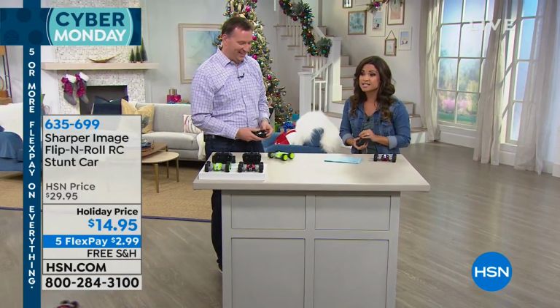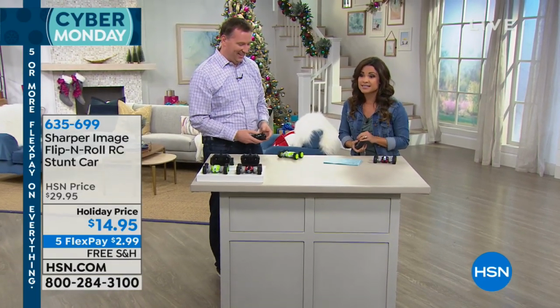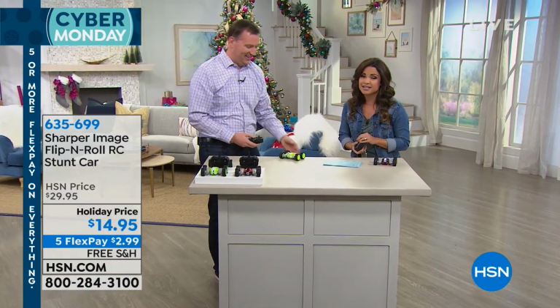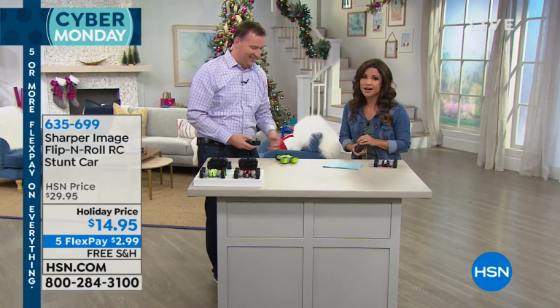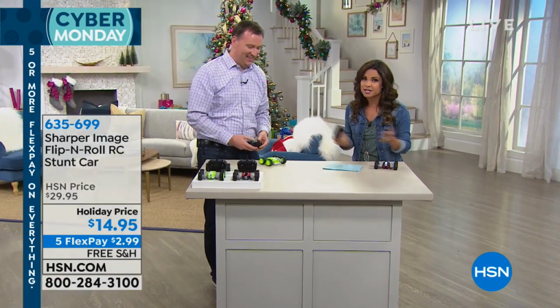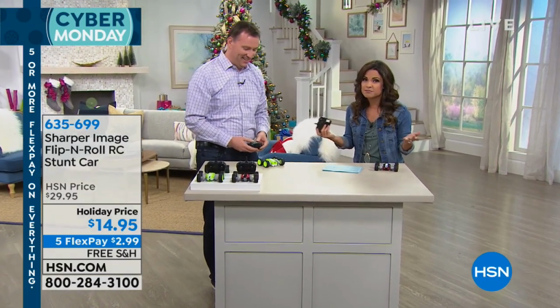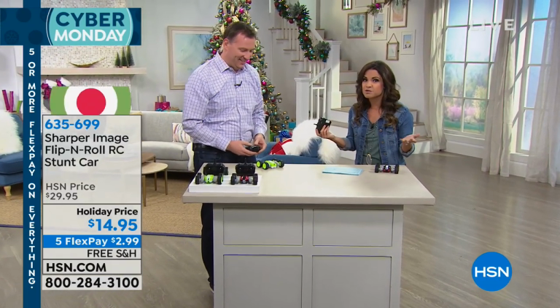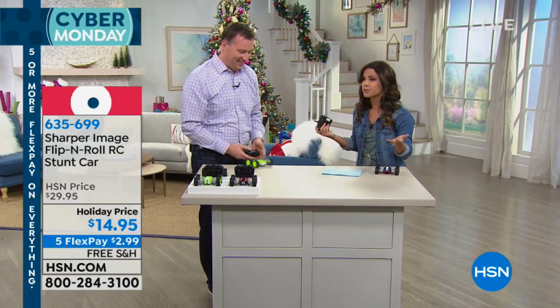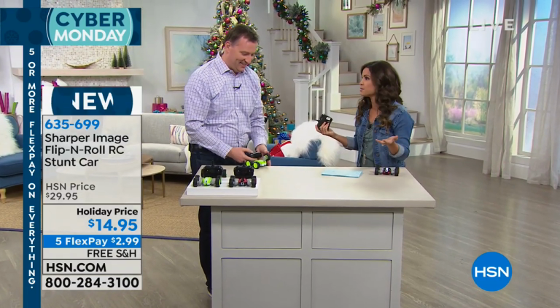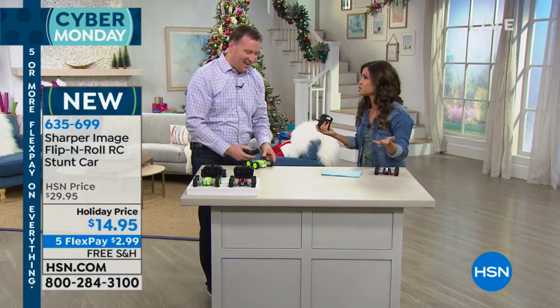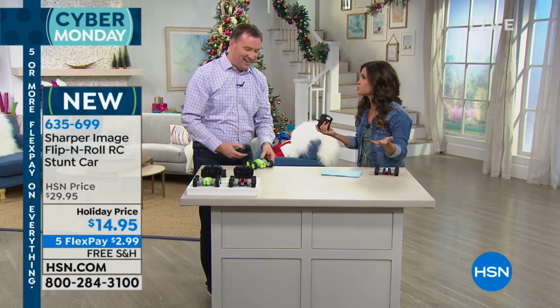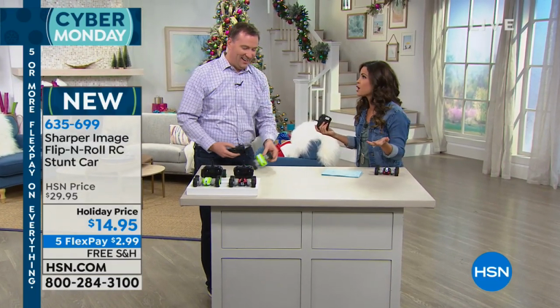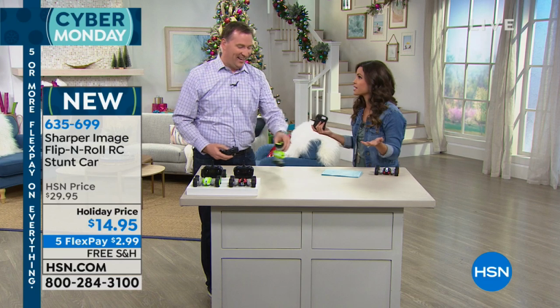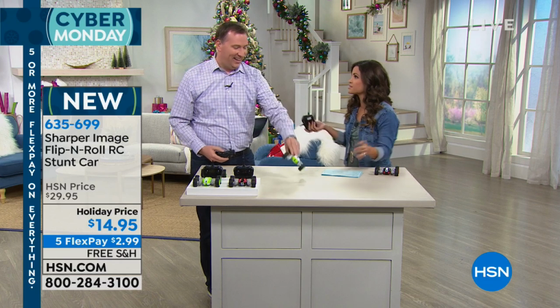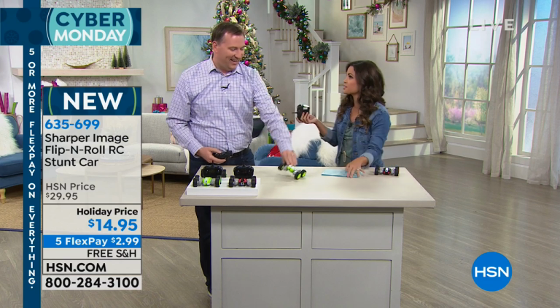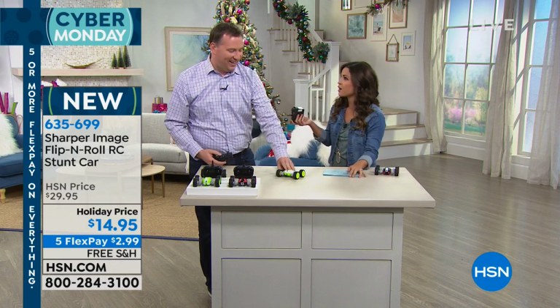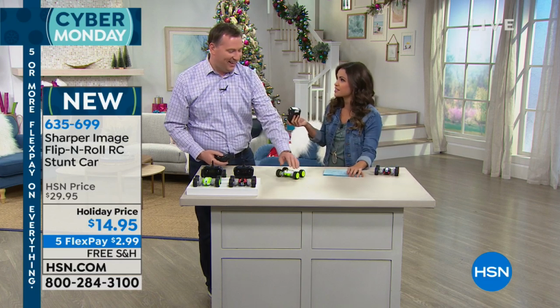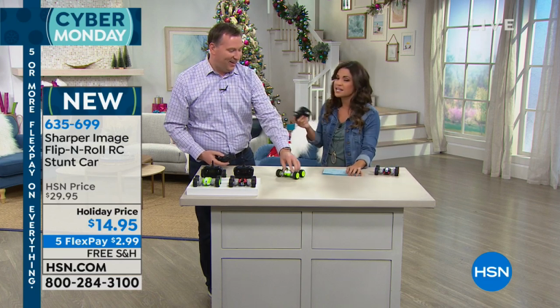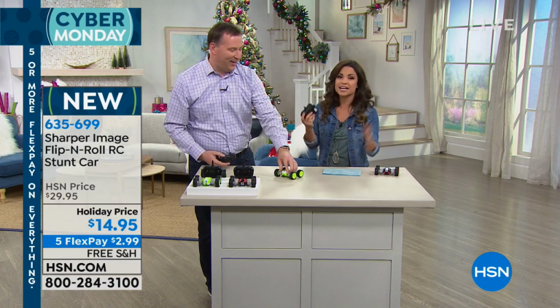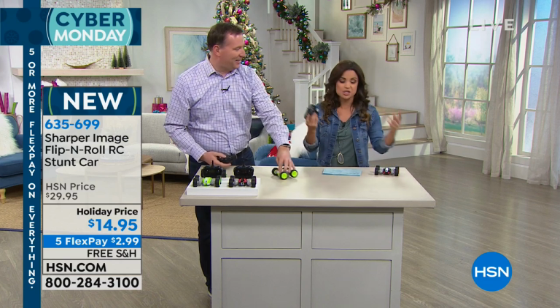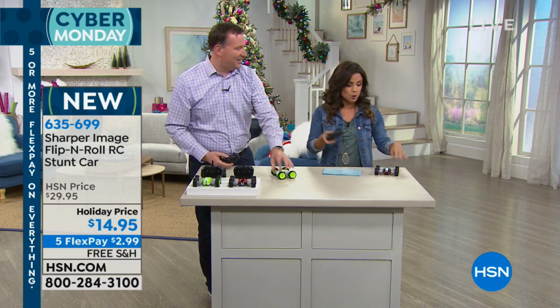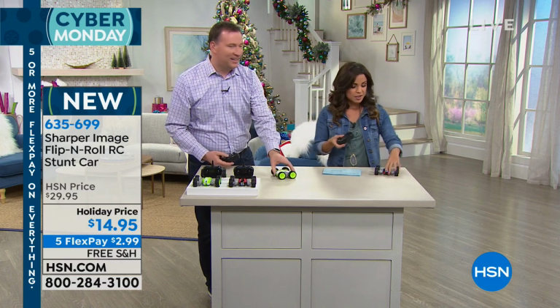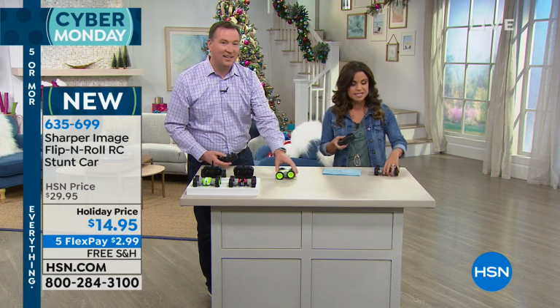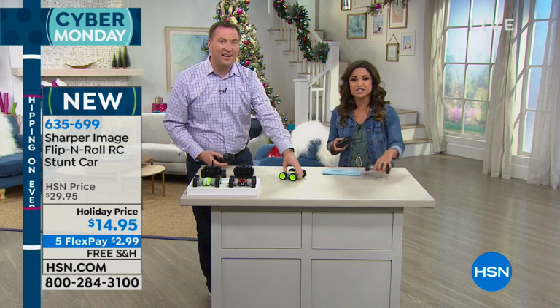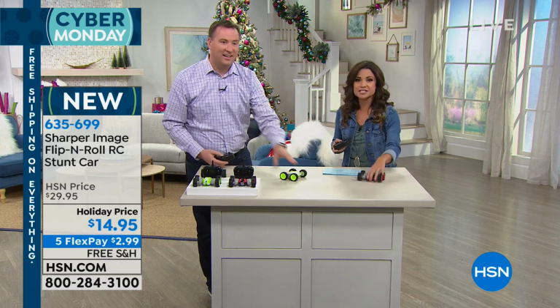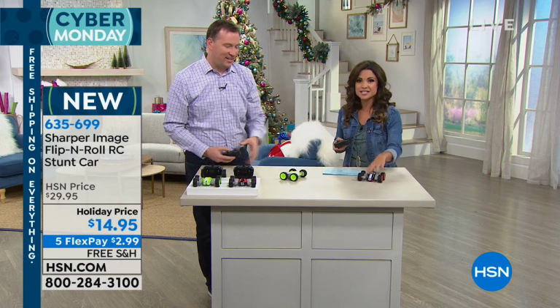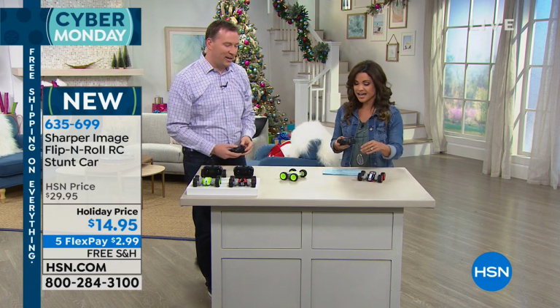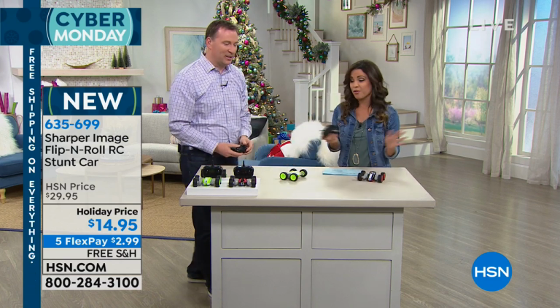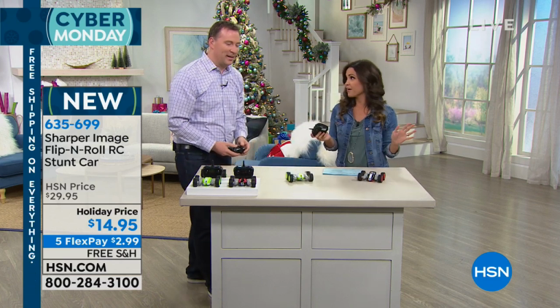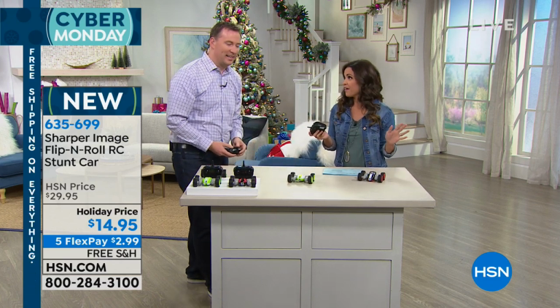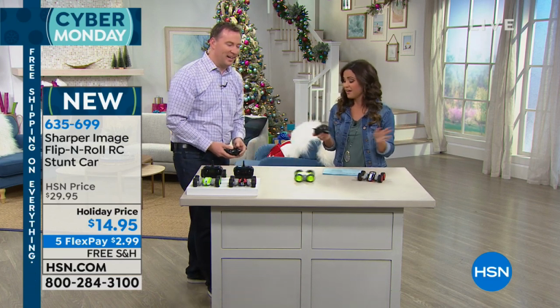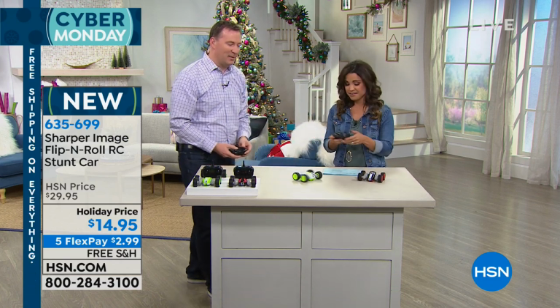$14.95, and it comes from Sharper Image, so you know when it comes to electronics, it's the coolest gadgets. You're getting such great technology.